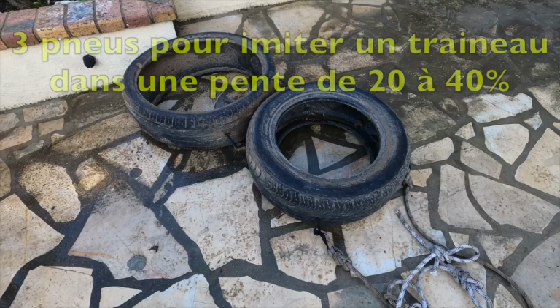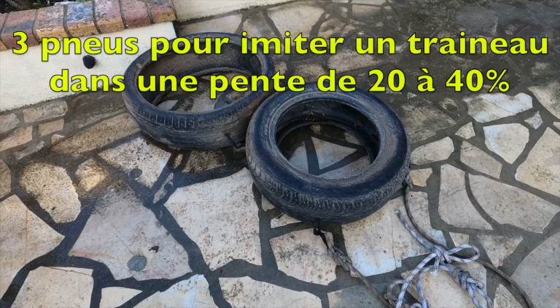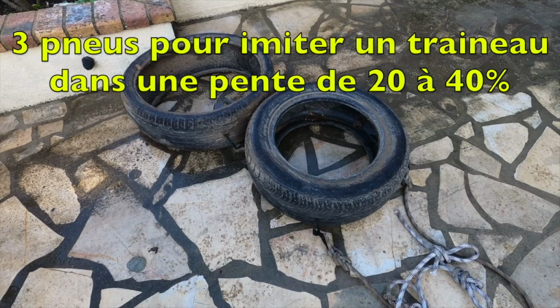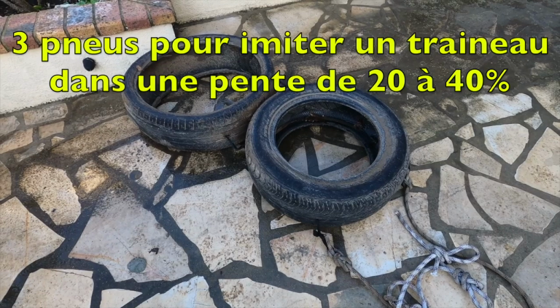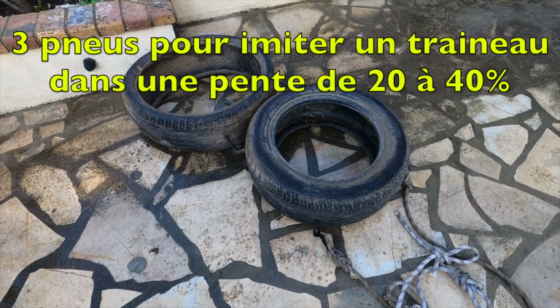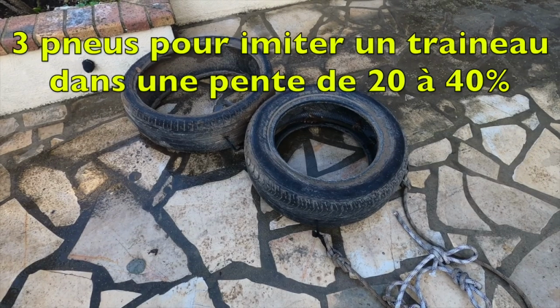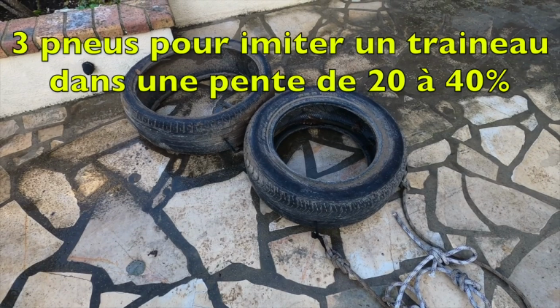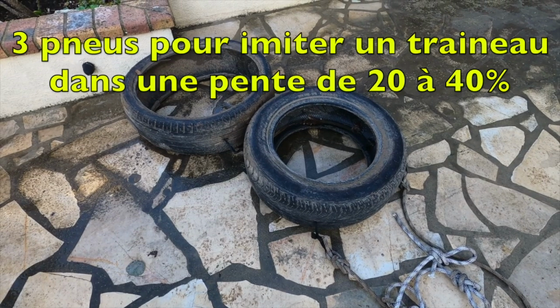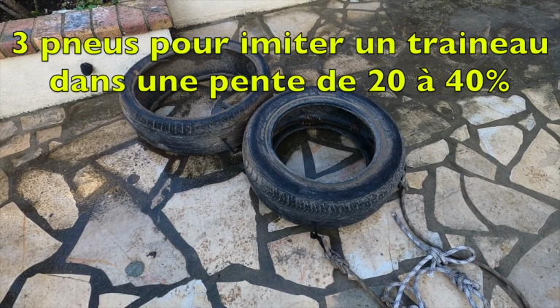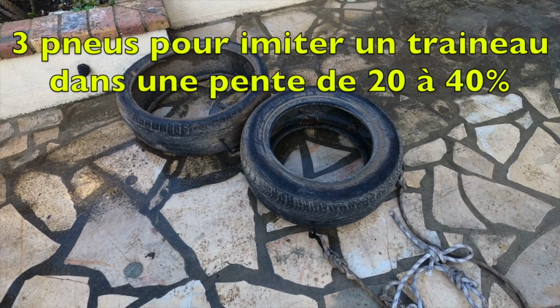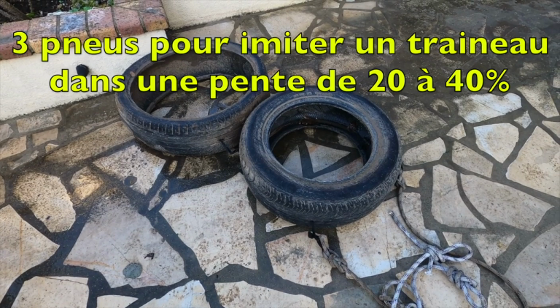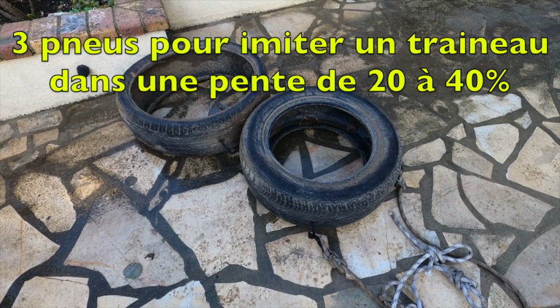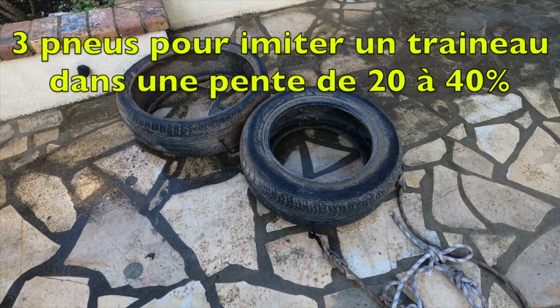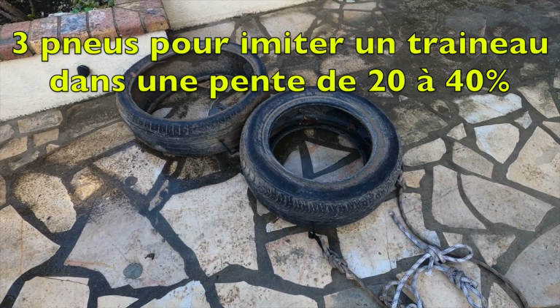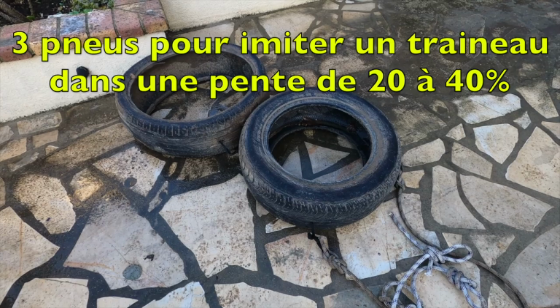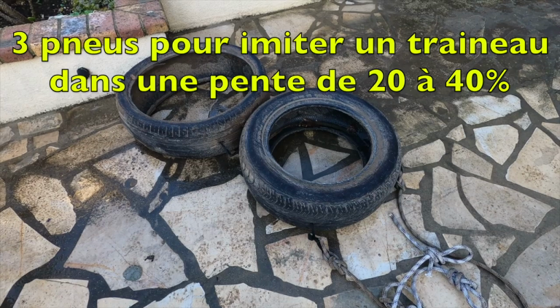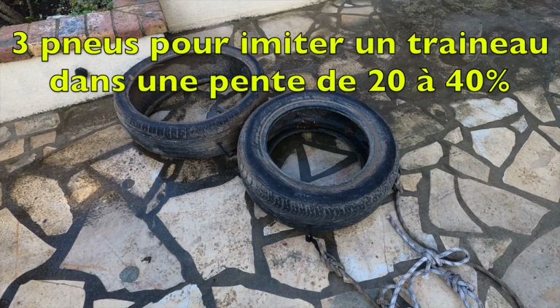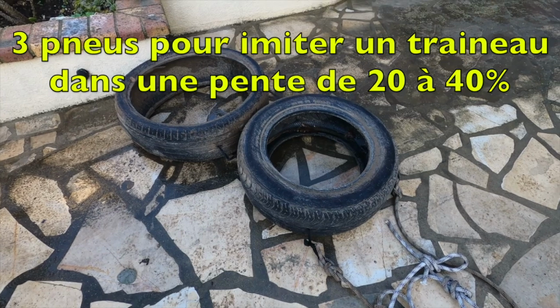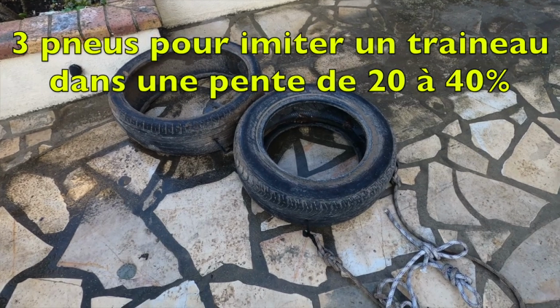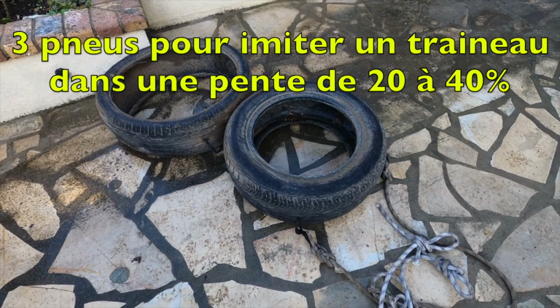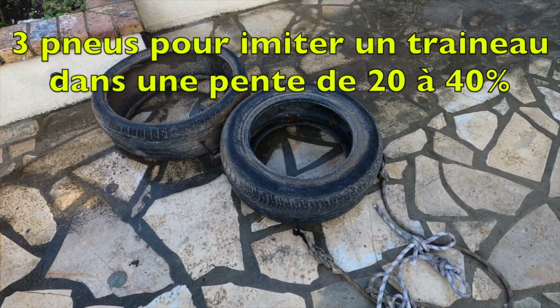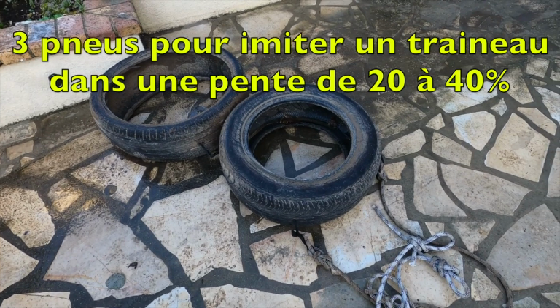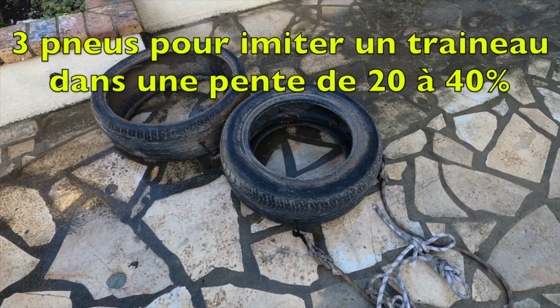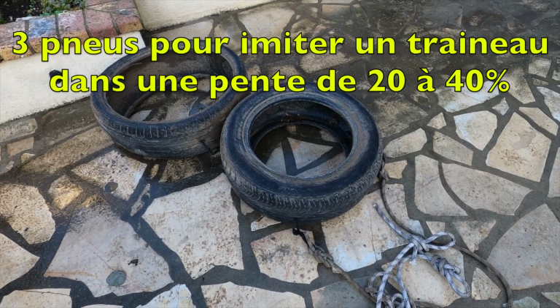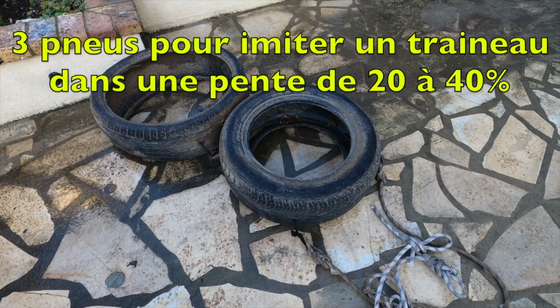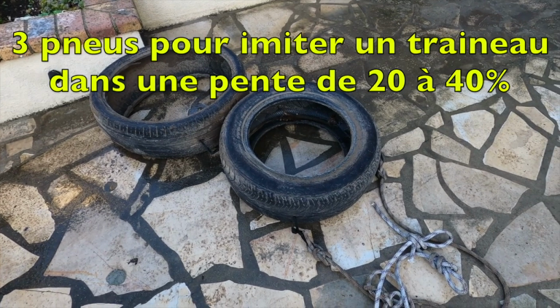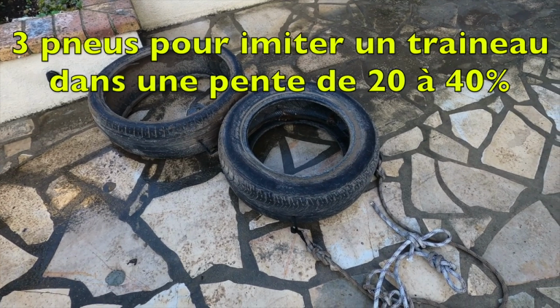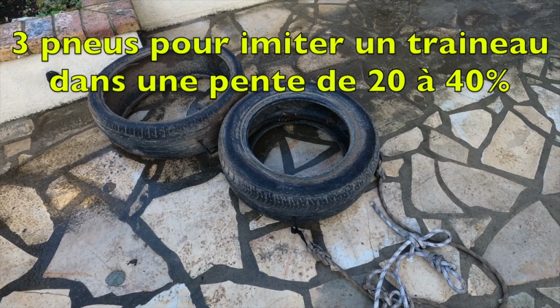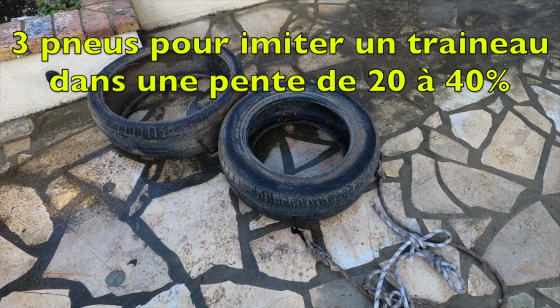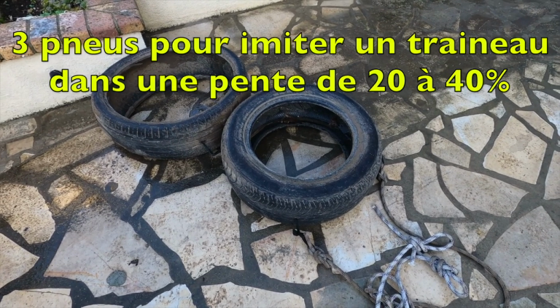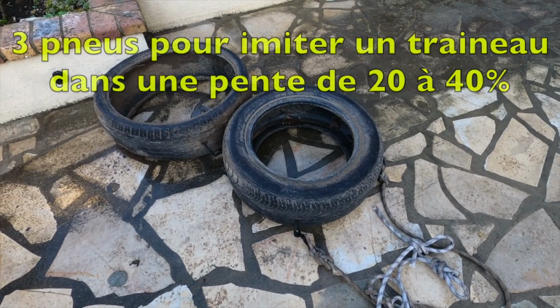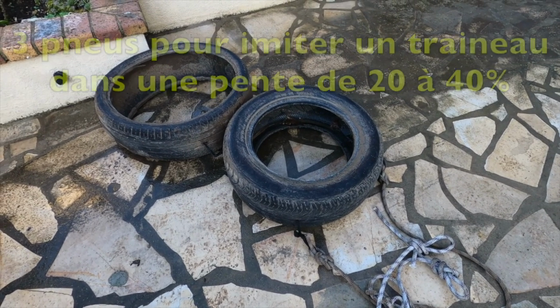Two tires like this, on my back, it's about like if I had to pull a load of 45 kg on a 20-degree slope.